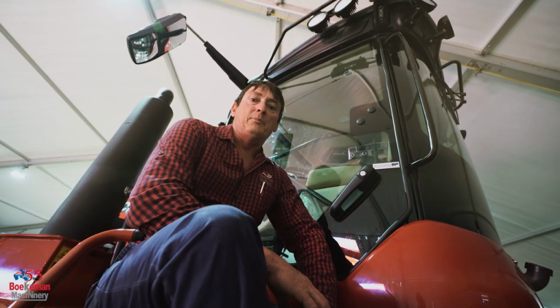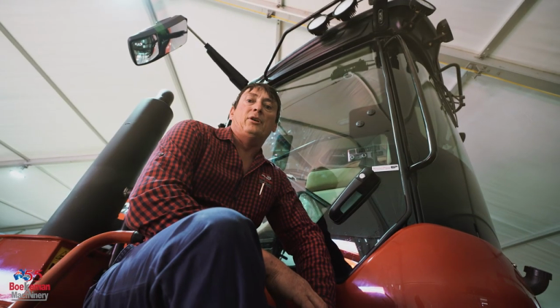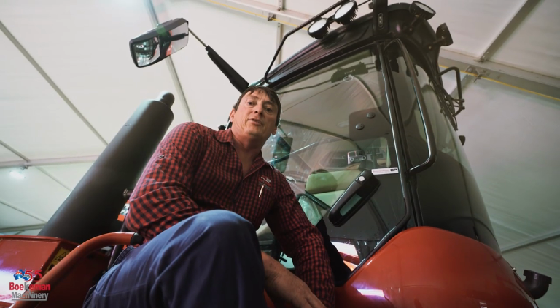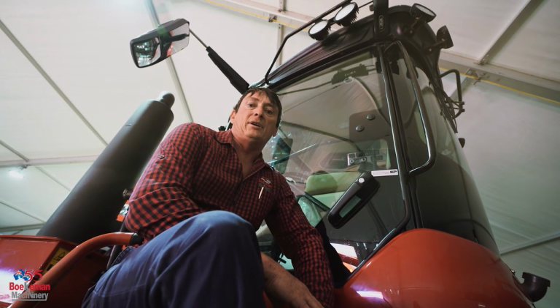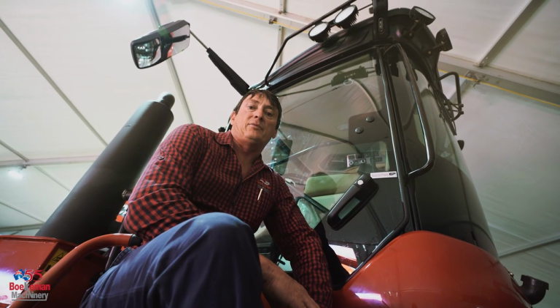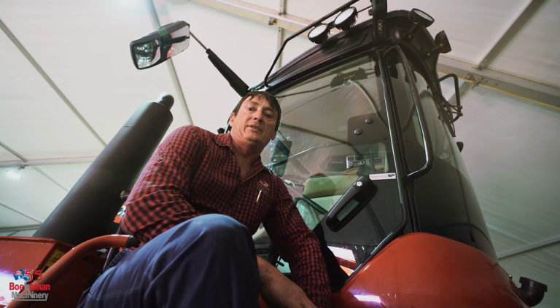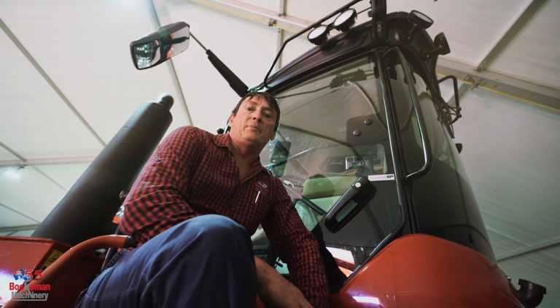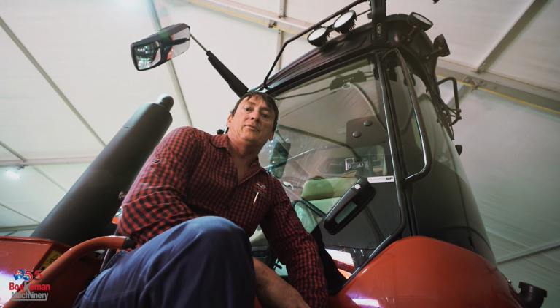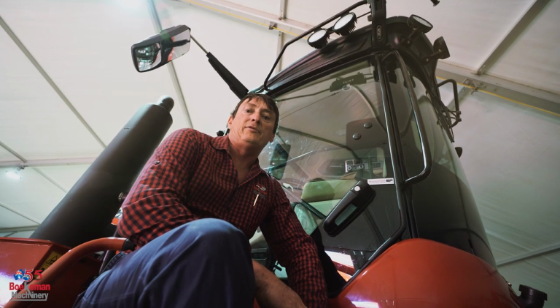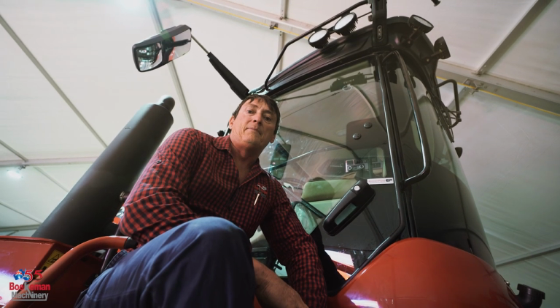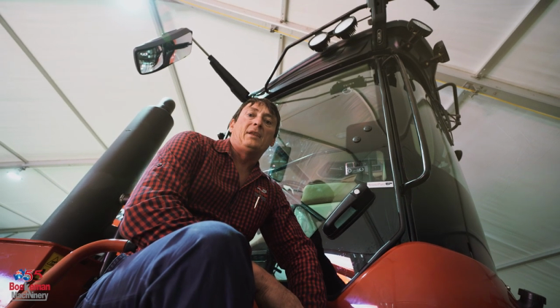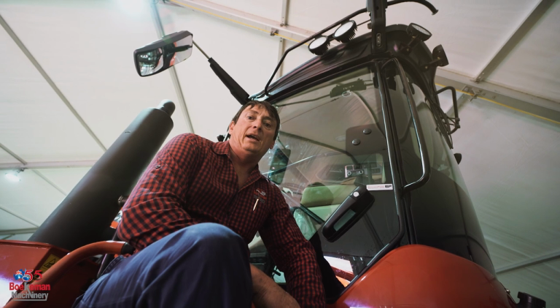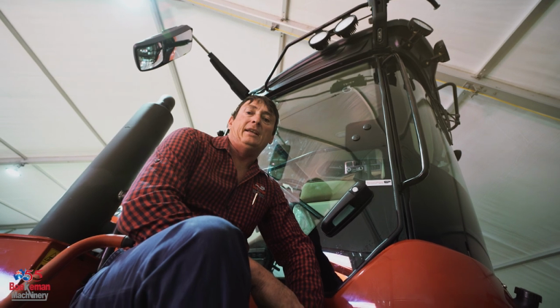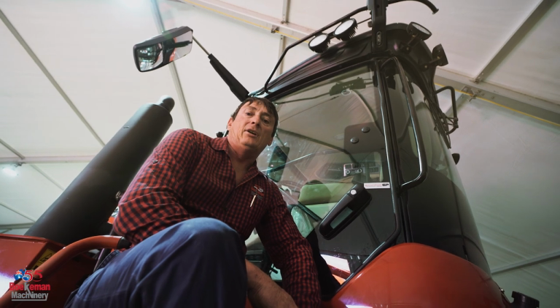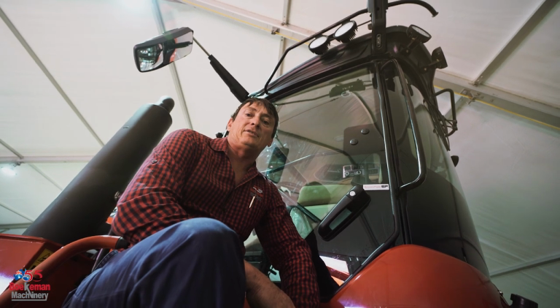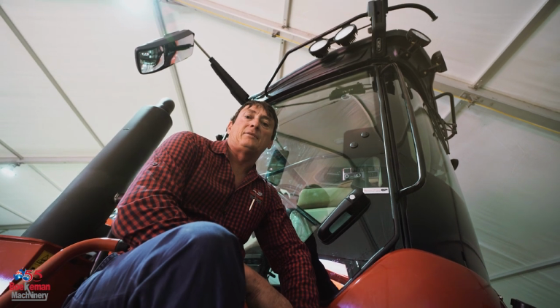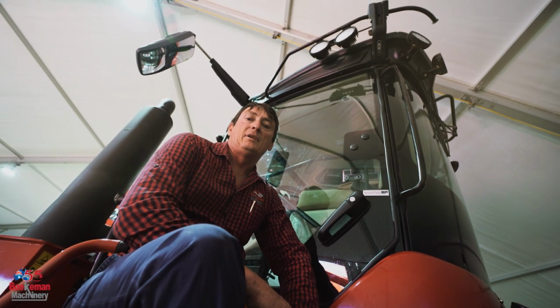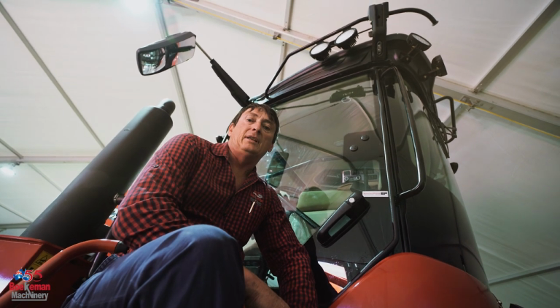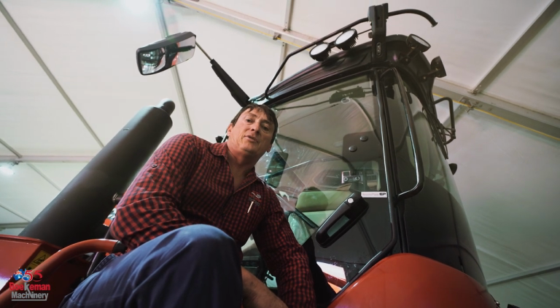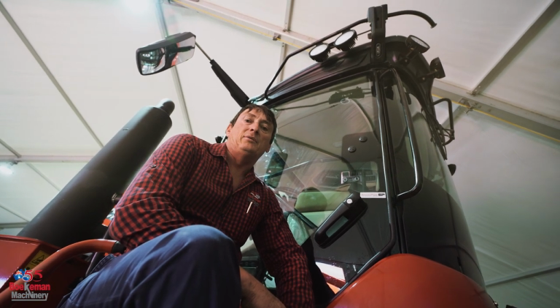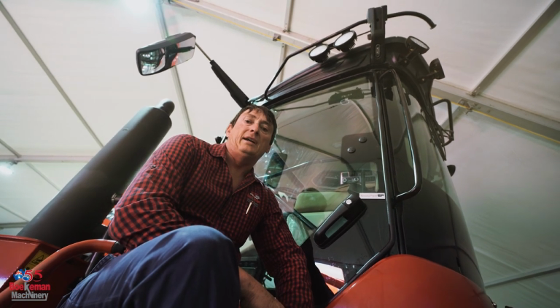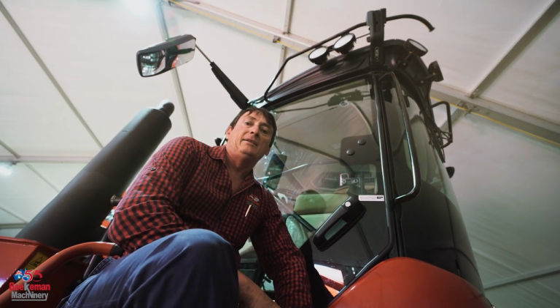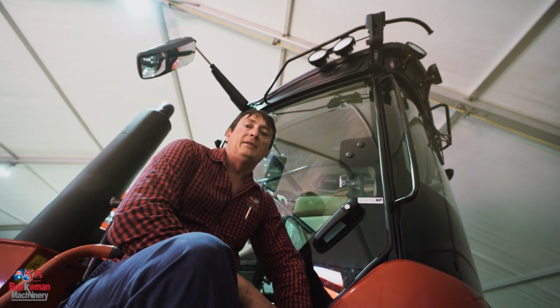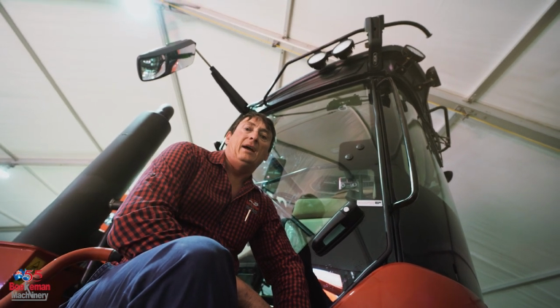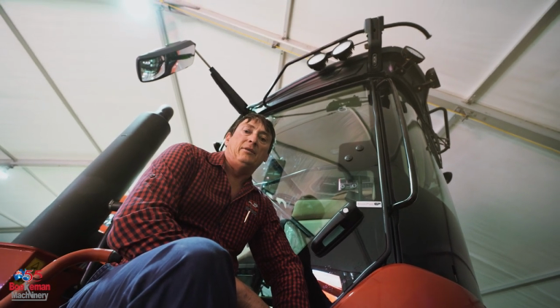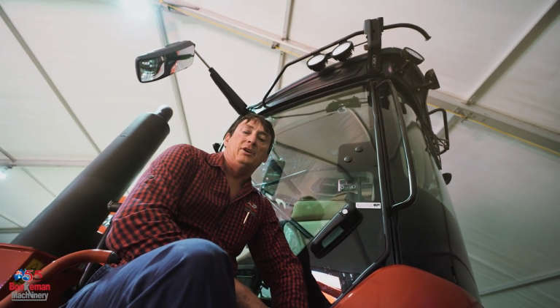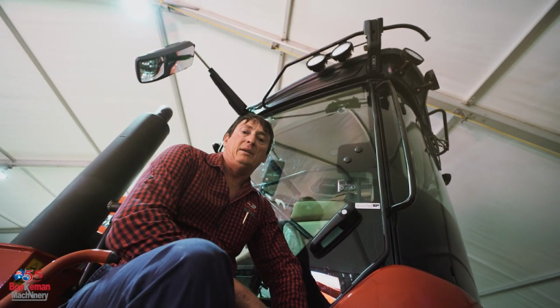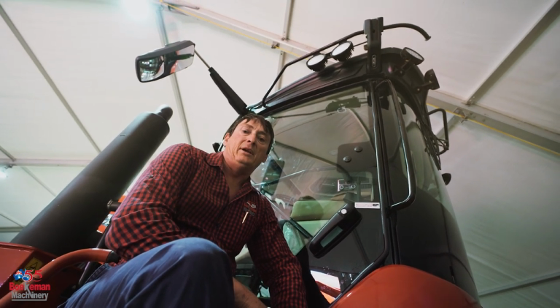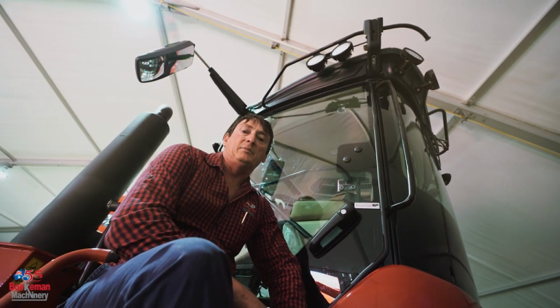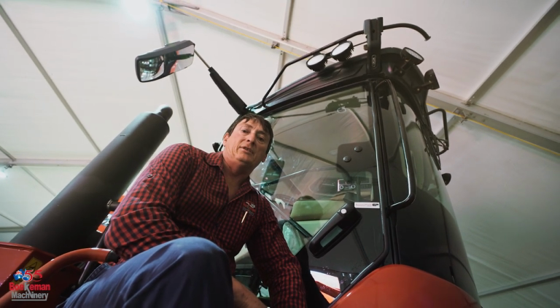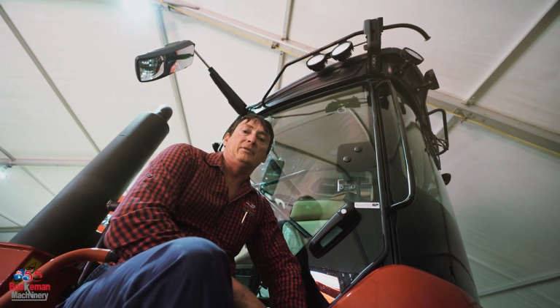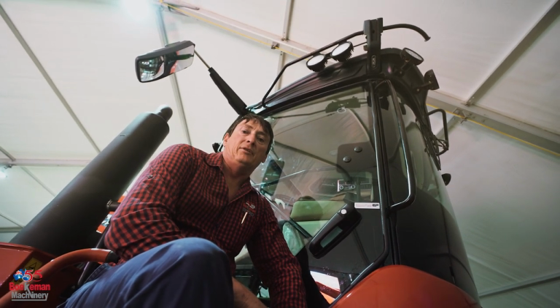Improved grab rails around the top of the roof, LED lights, larger alternator, and rotating beacons built into the roof.